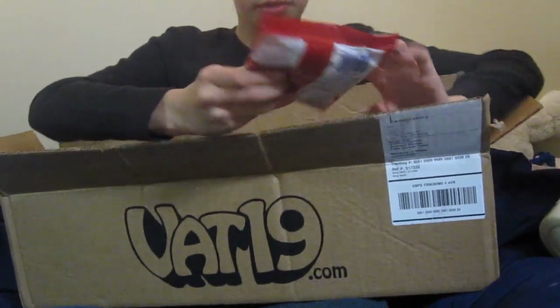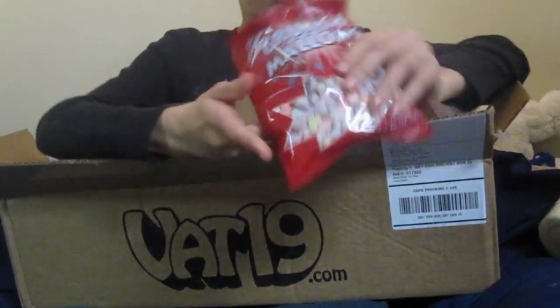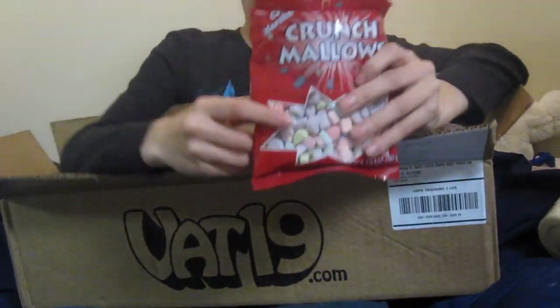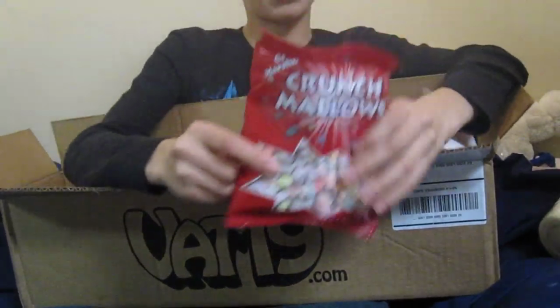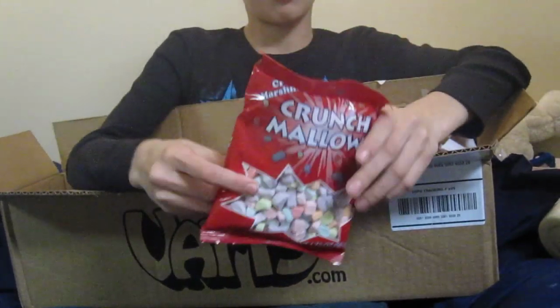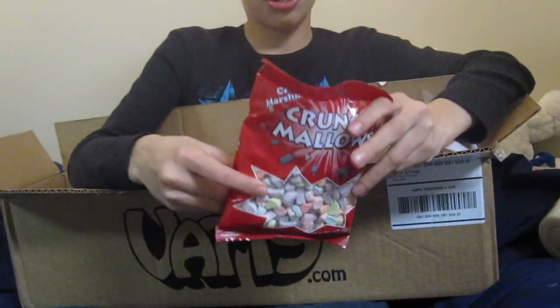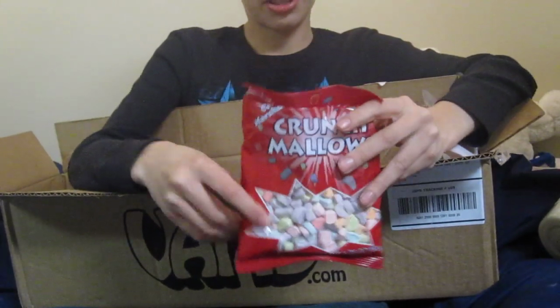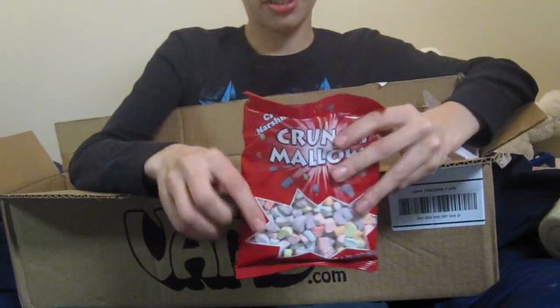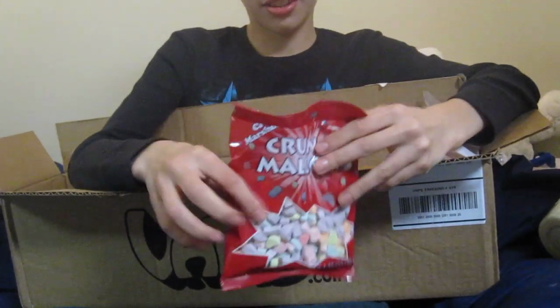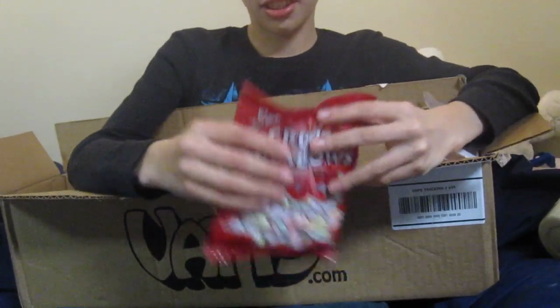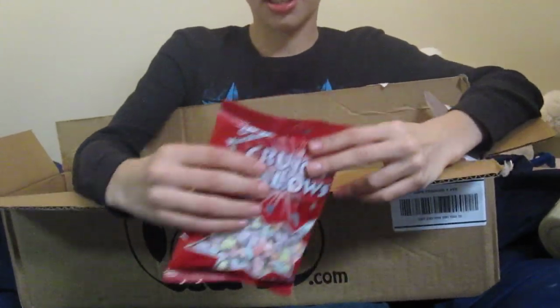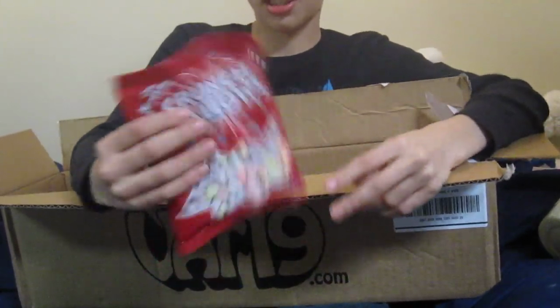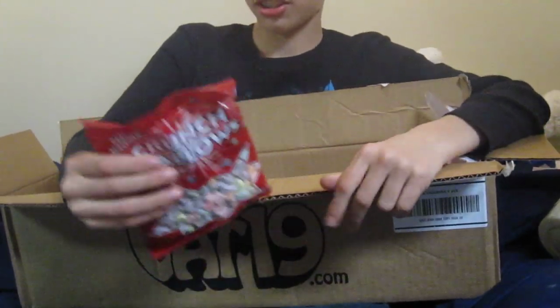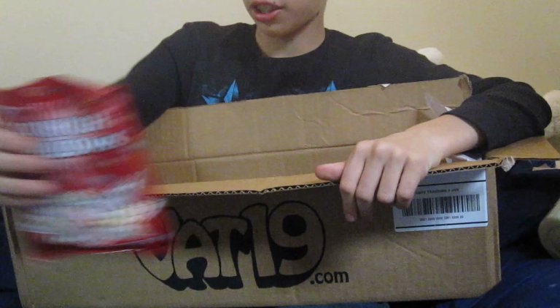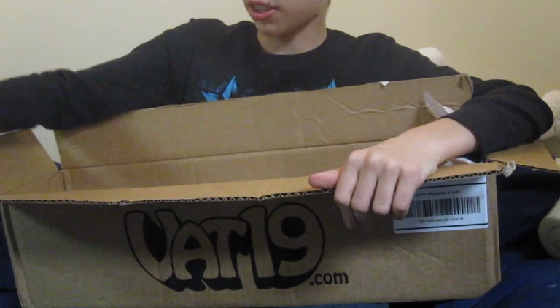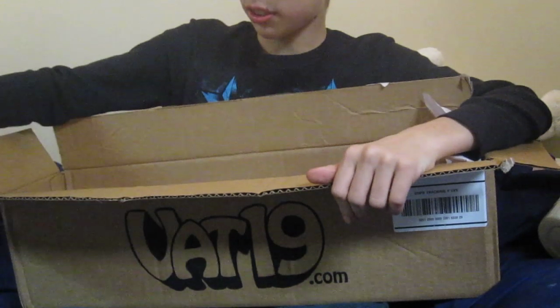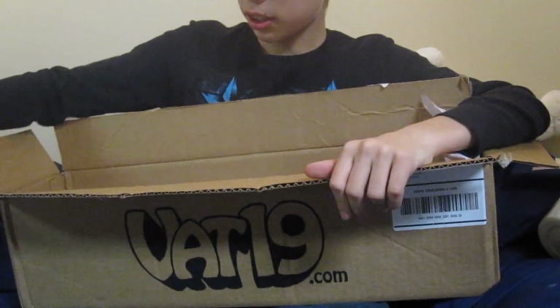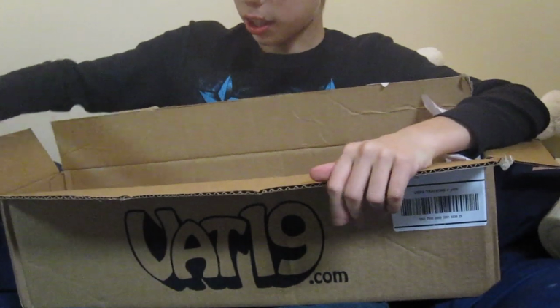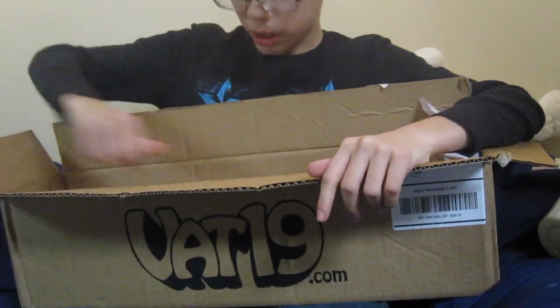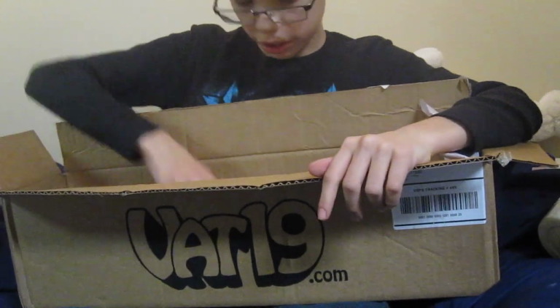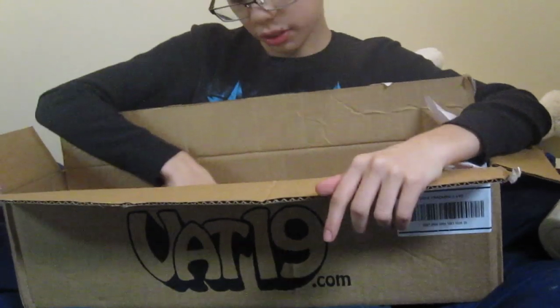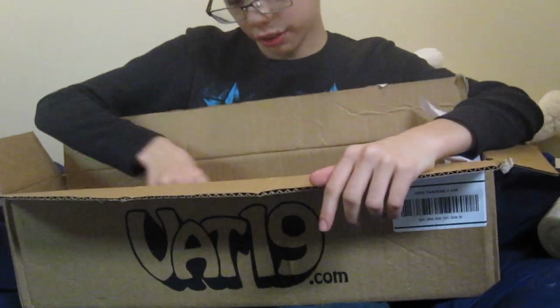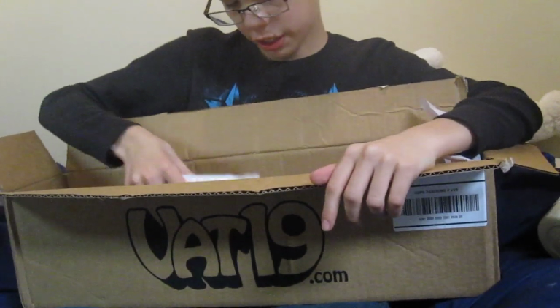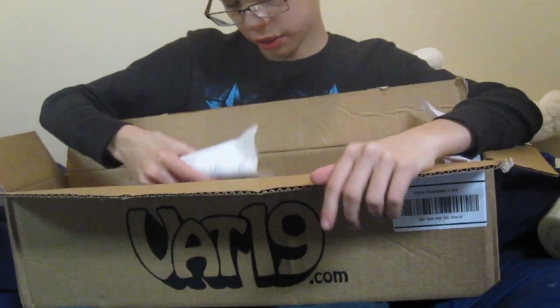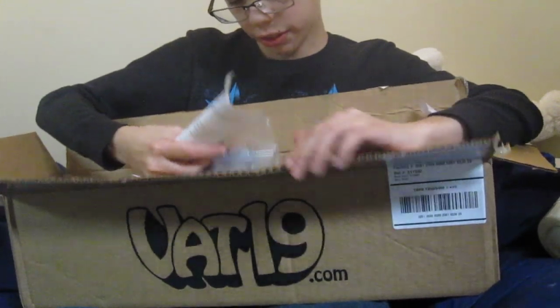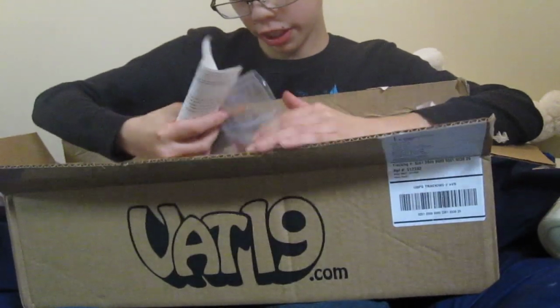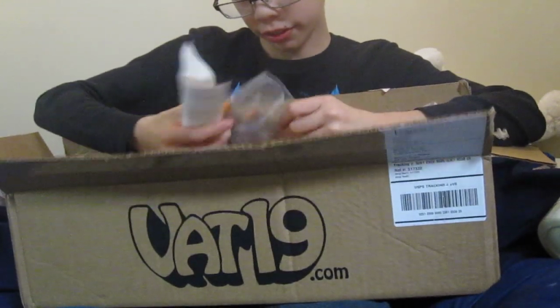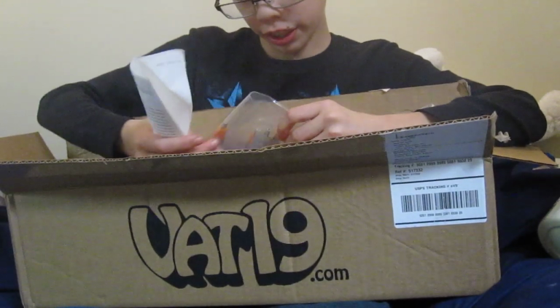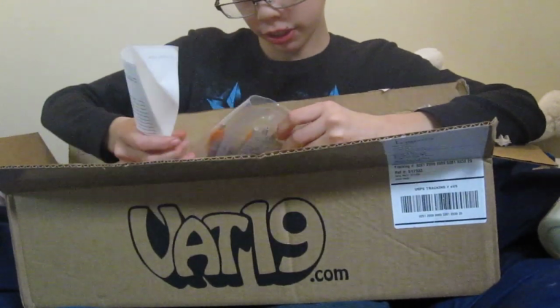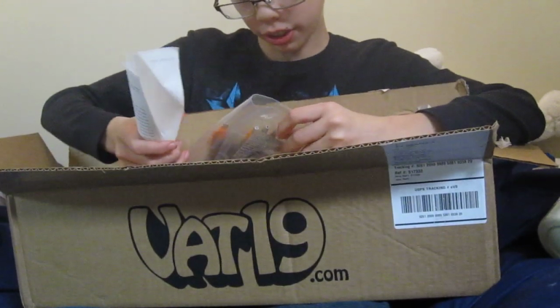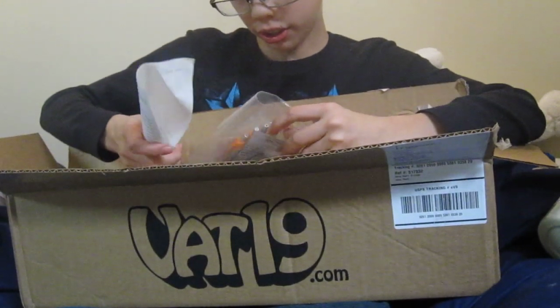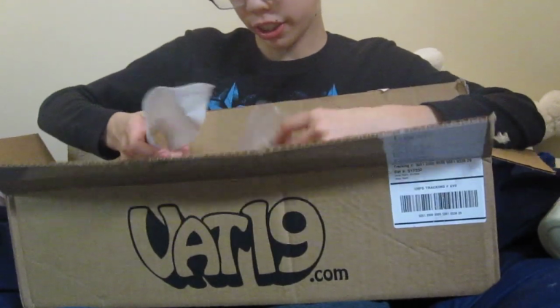Crunch Mellows, as always. These are delicious. I've done a great review on those already.